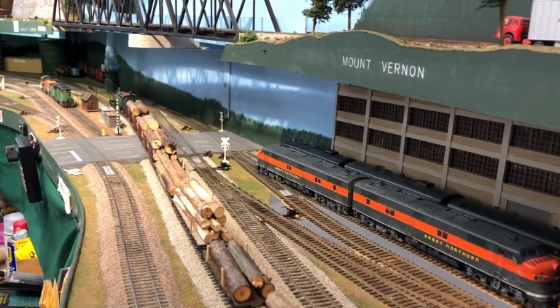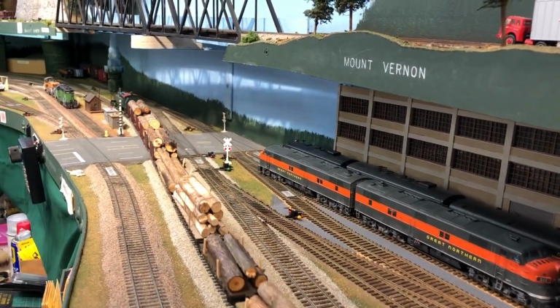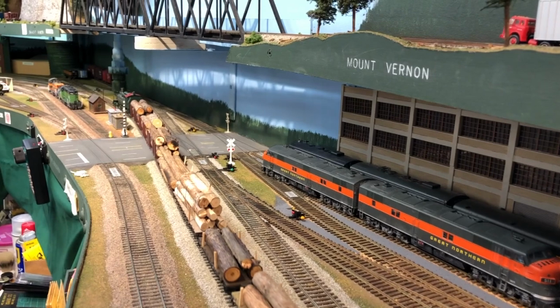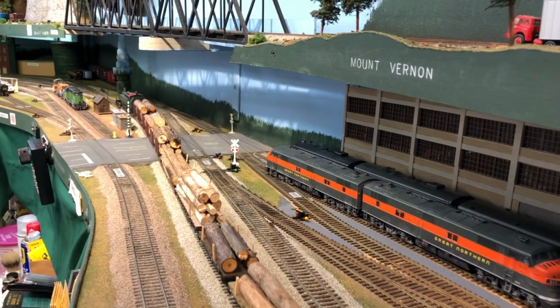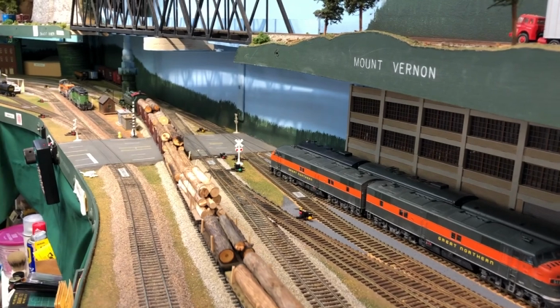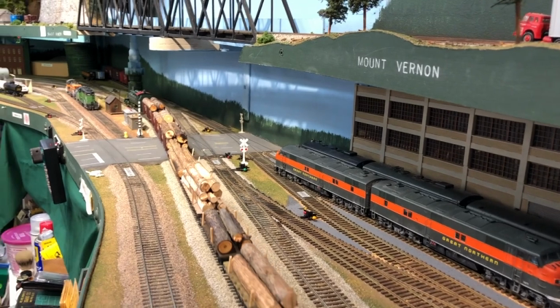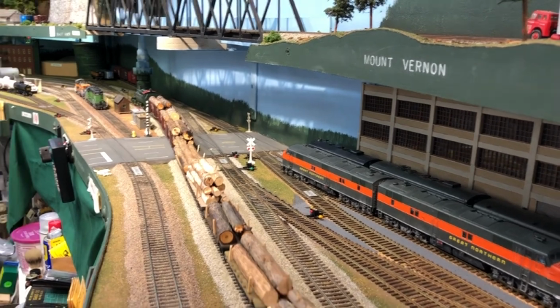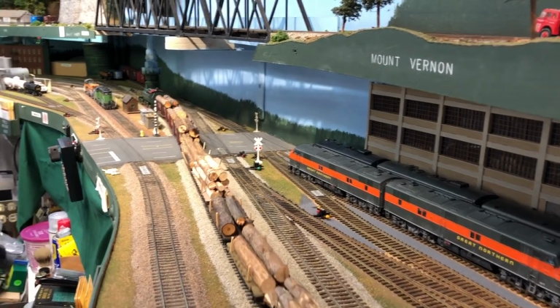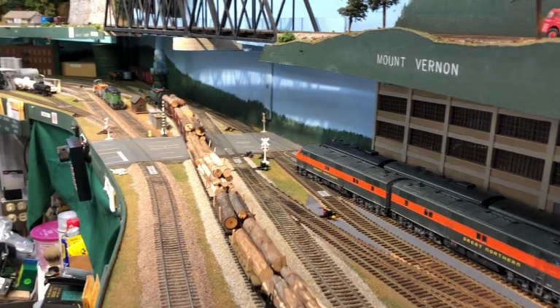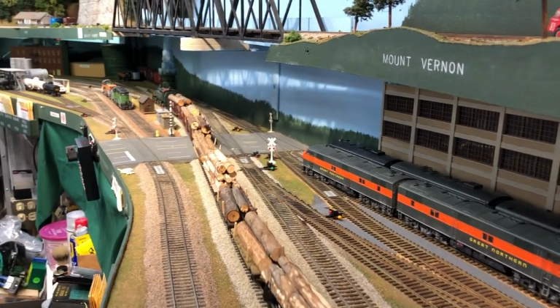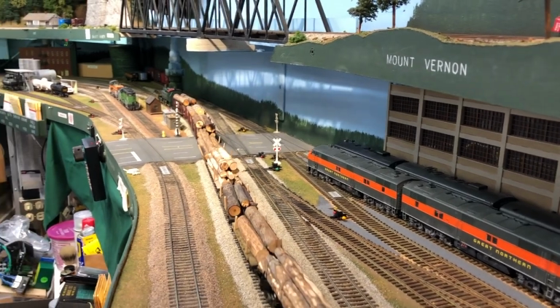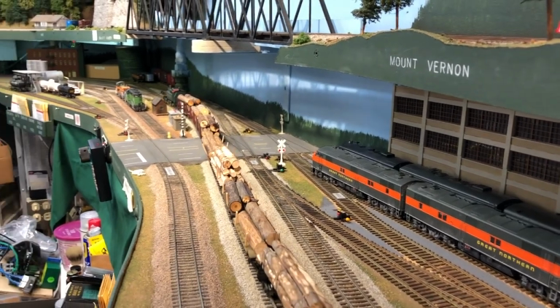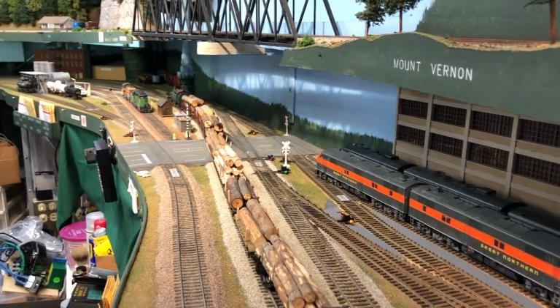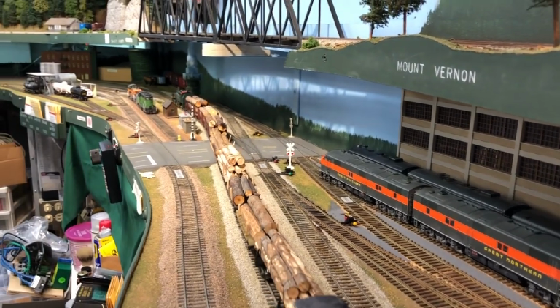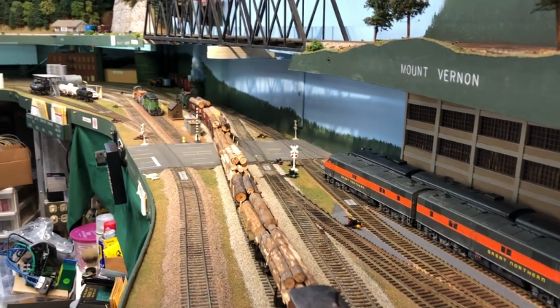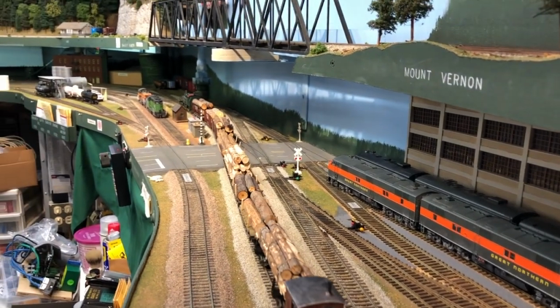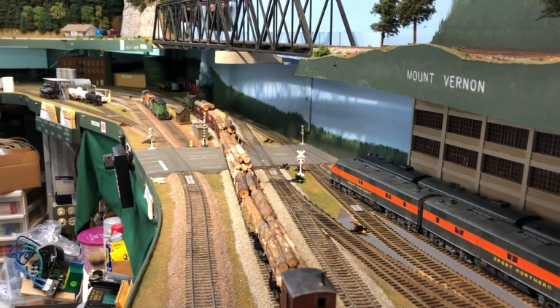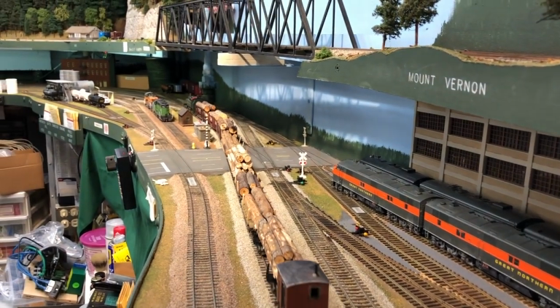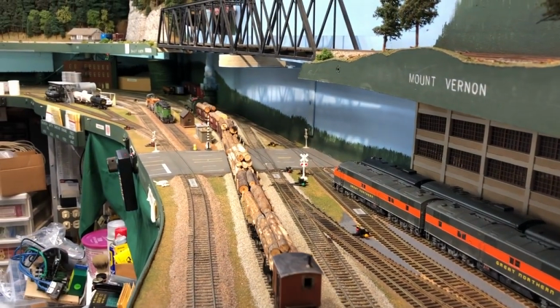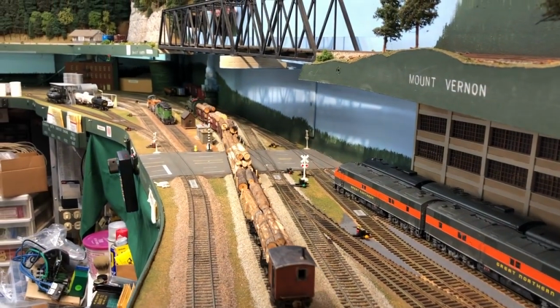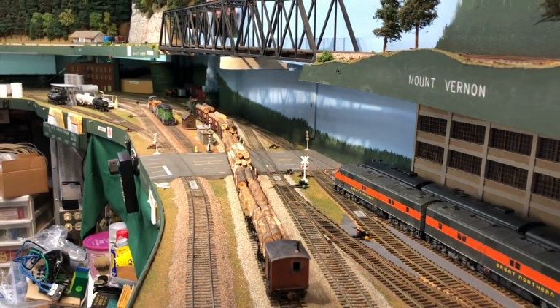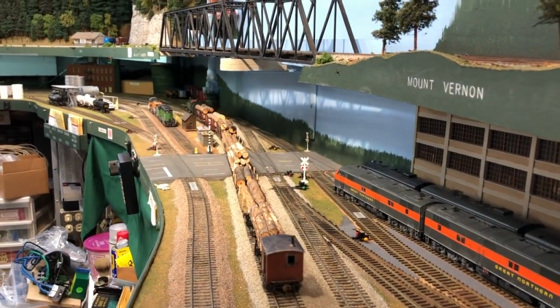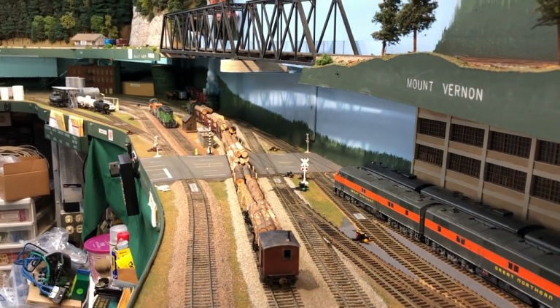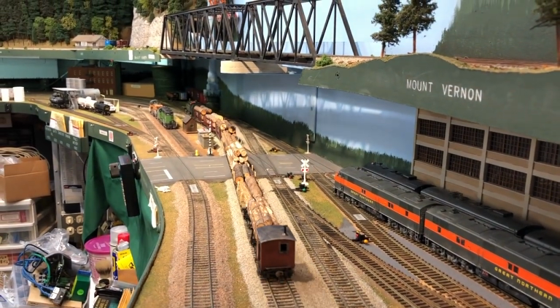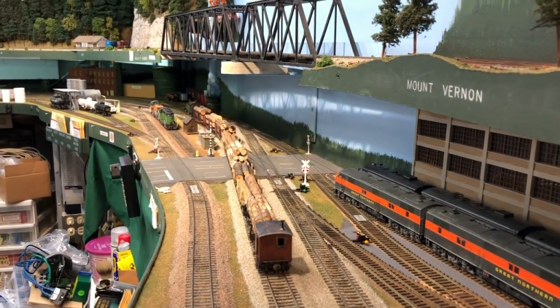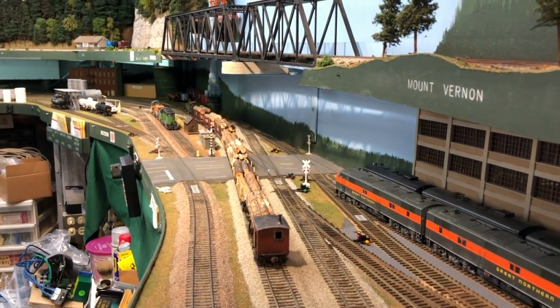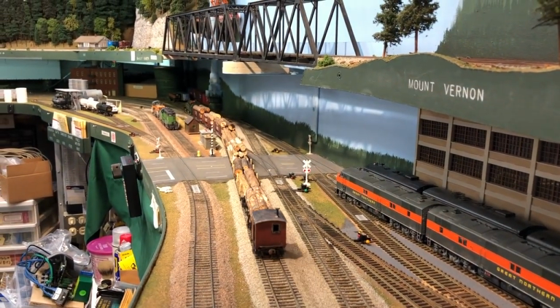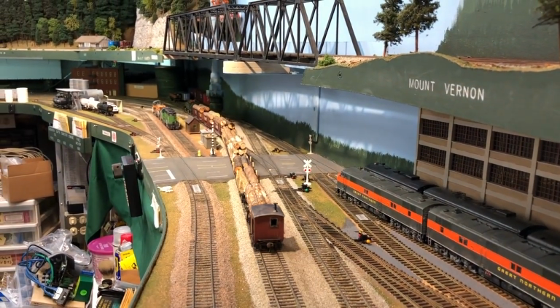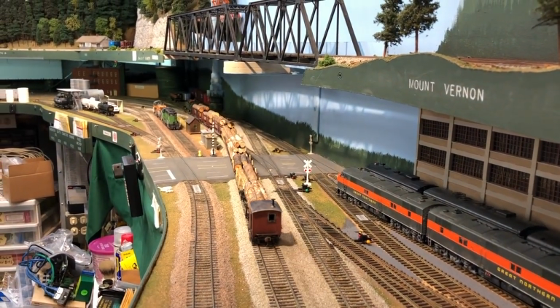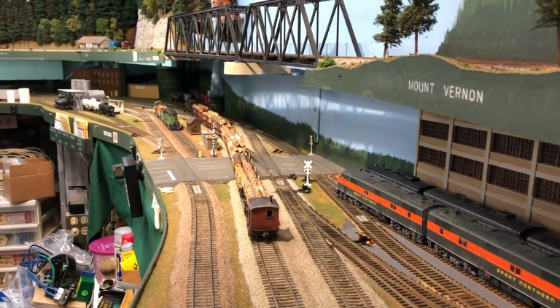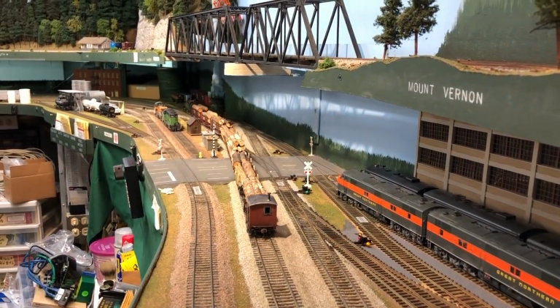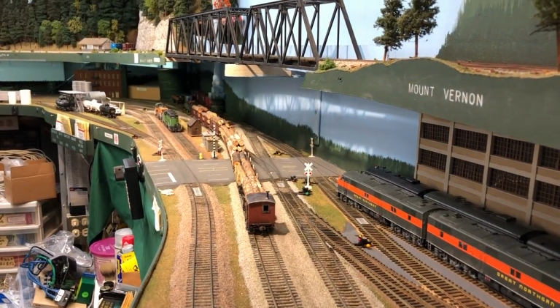Back across Royal Brougham, the other direction. That's looking good.